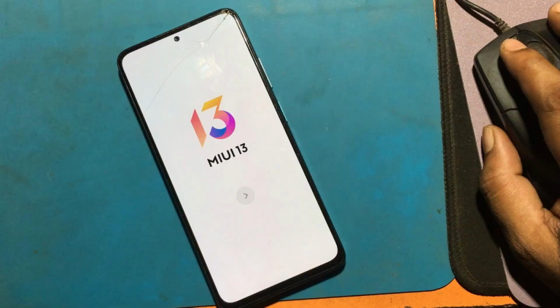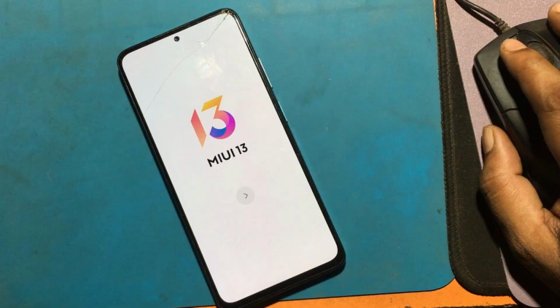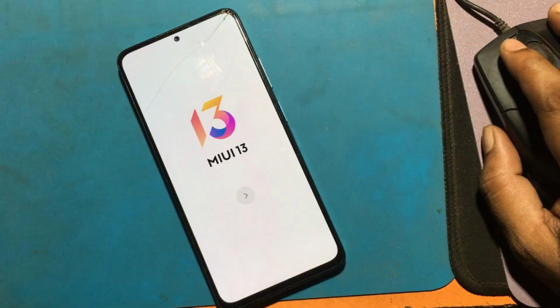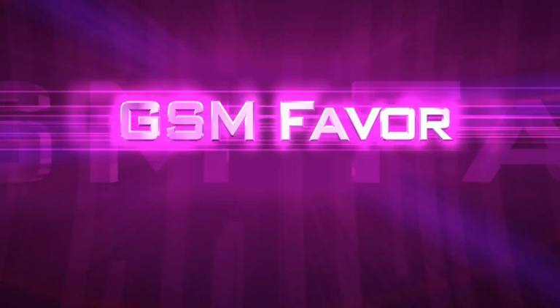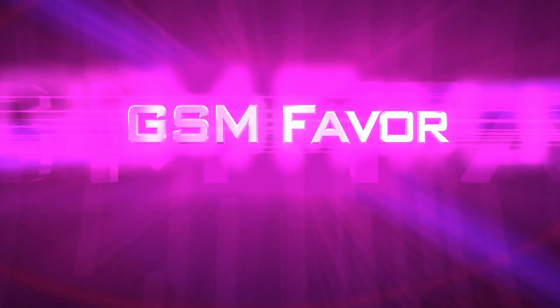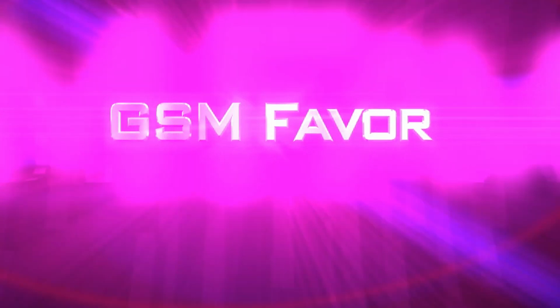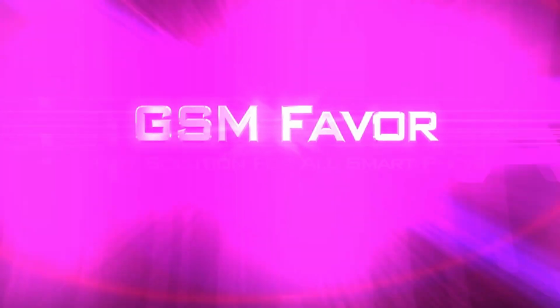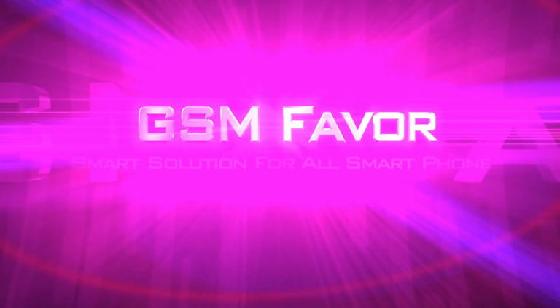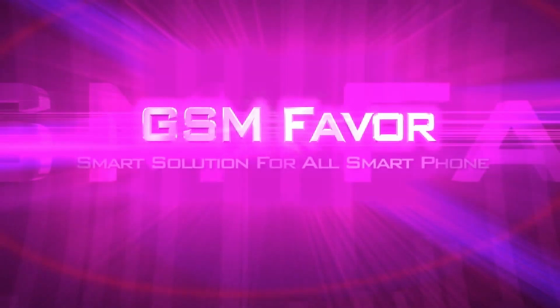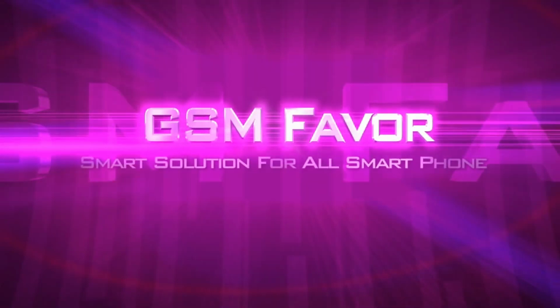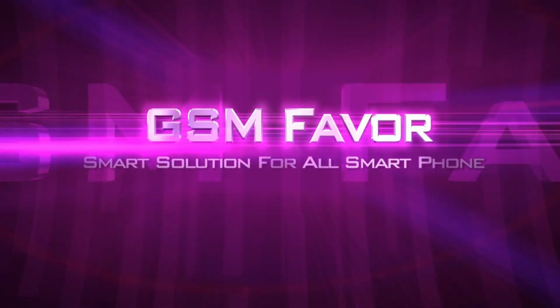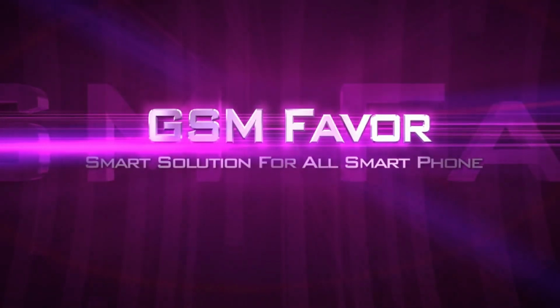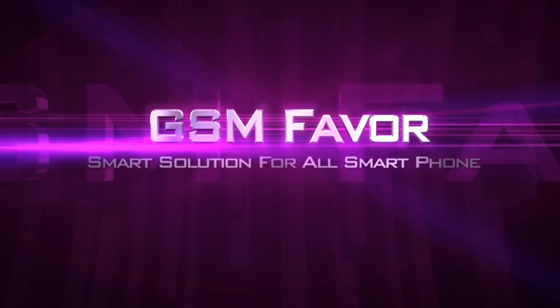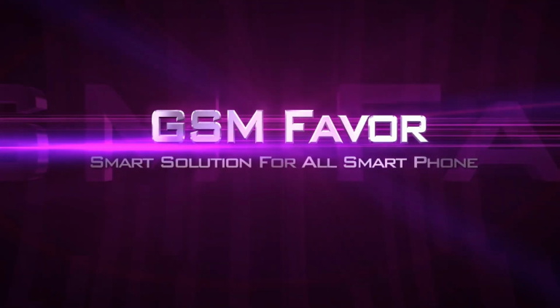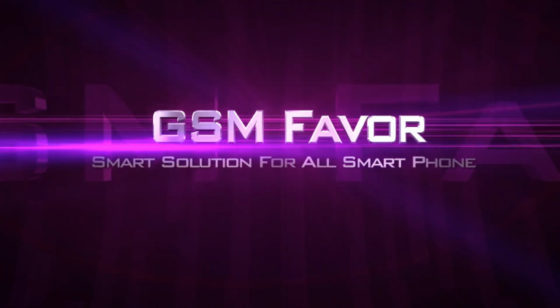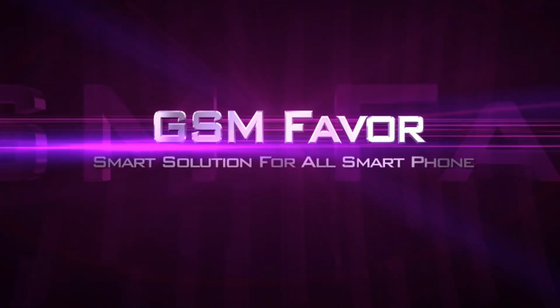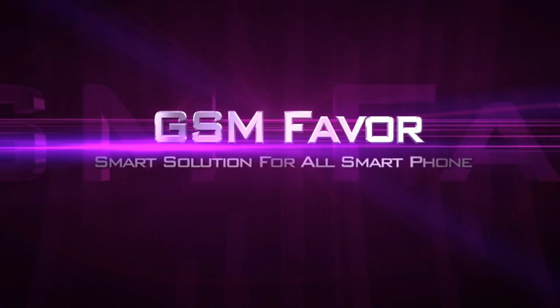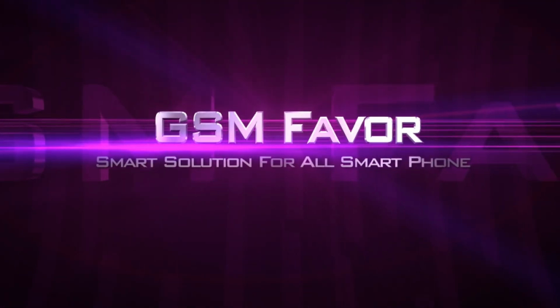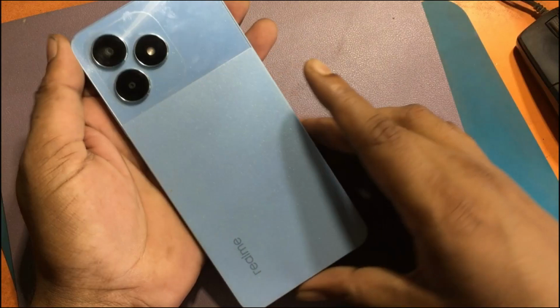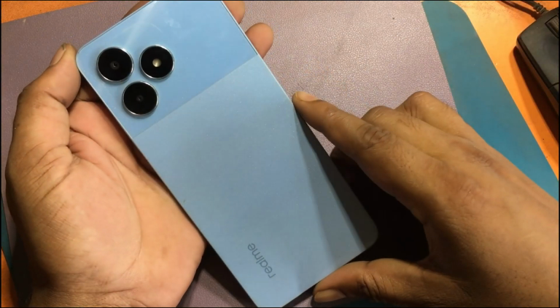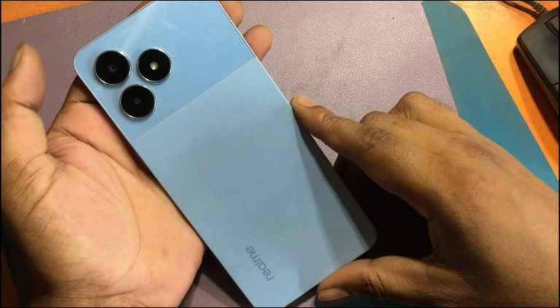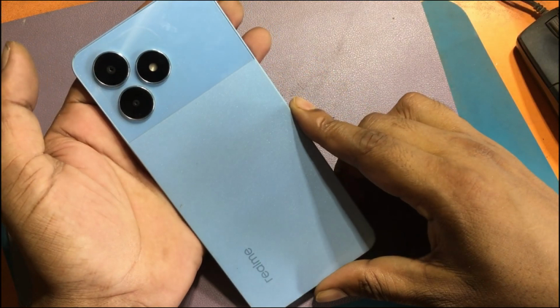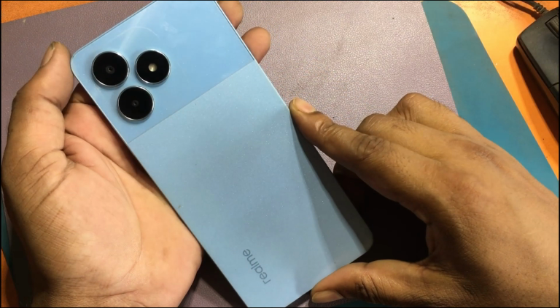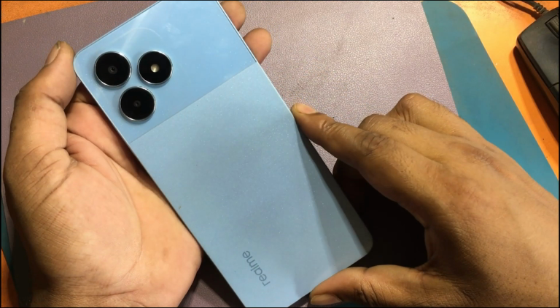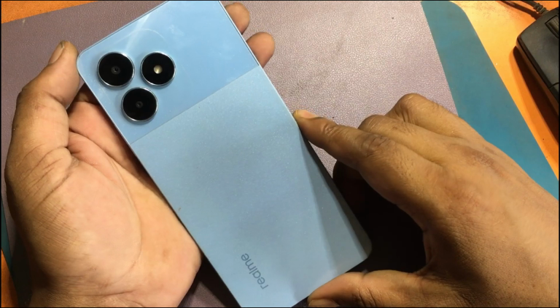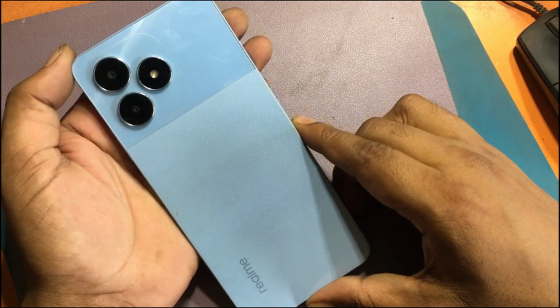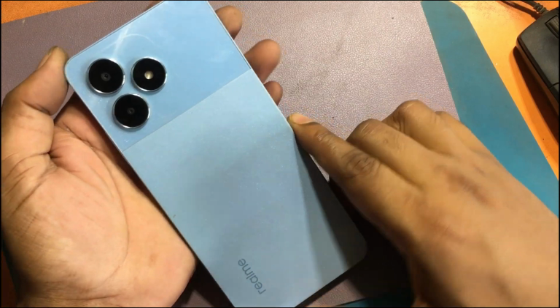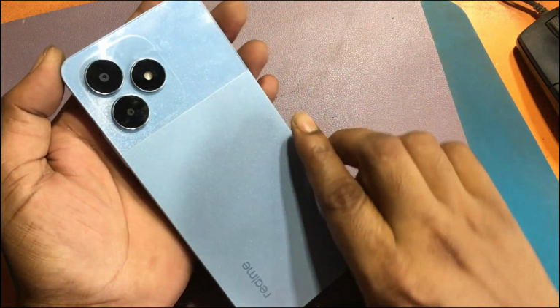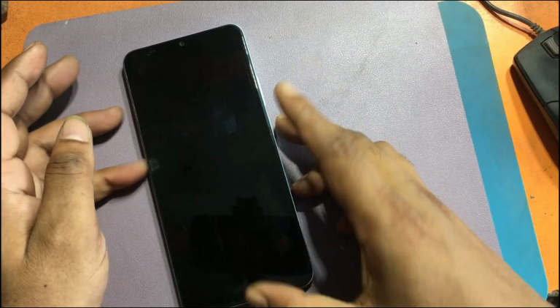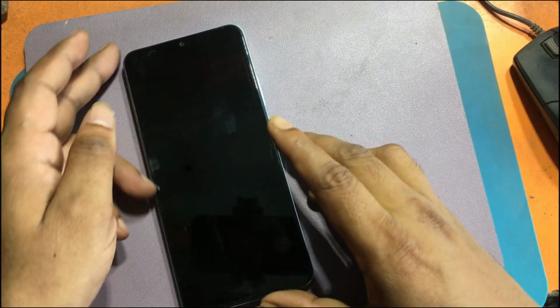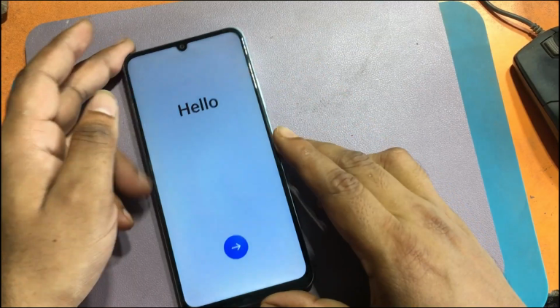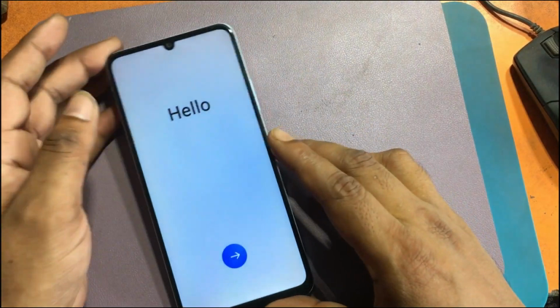Welcome to GSM Favor YouTube channel. This is my Realme Note 50 model Android smartphone.